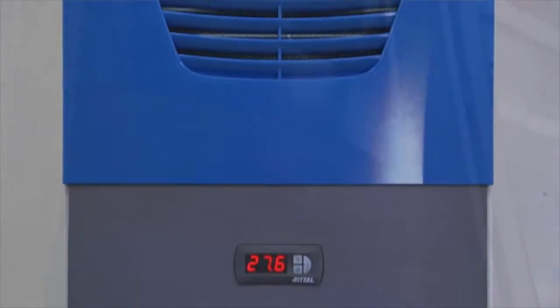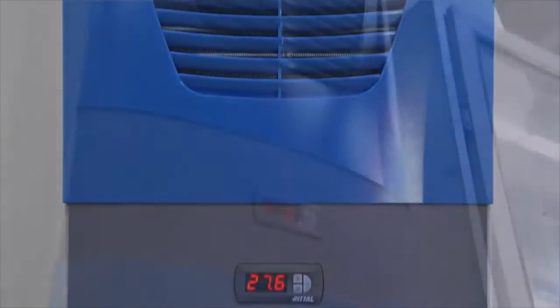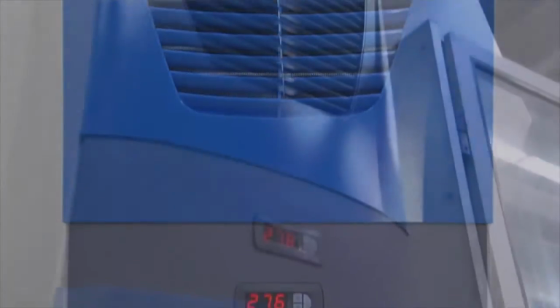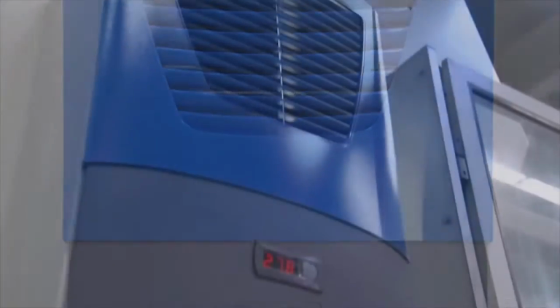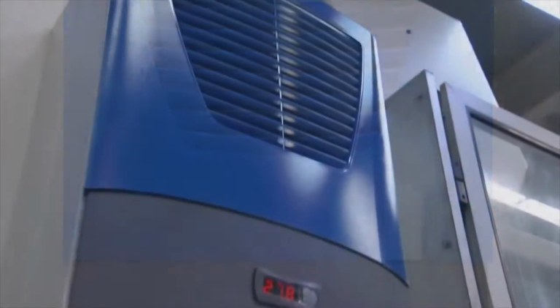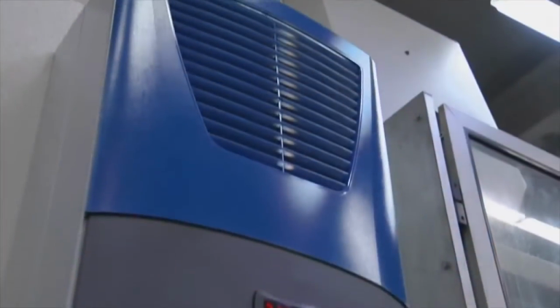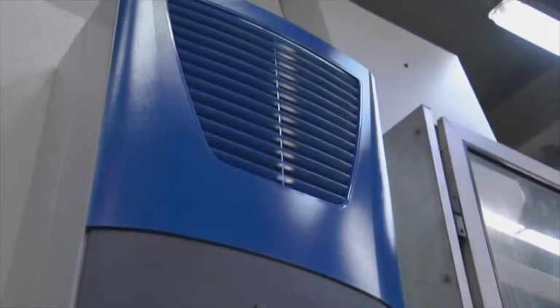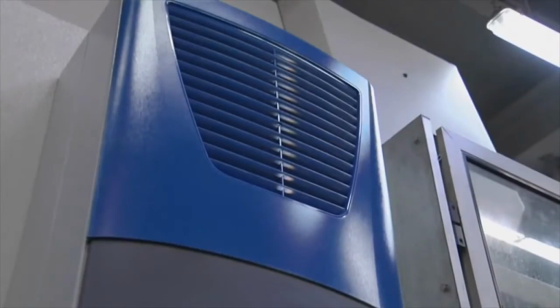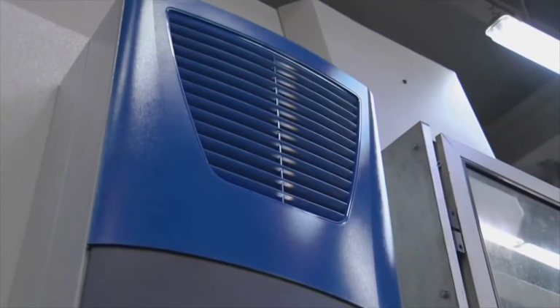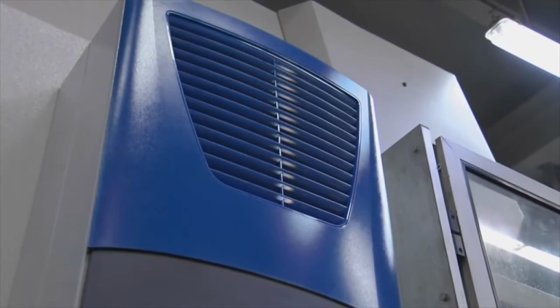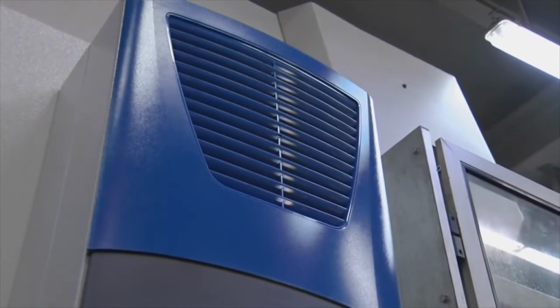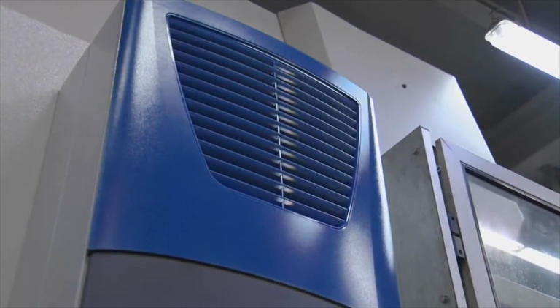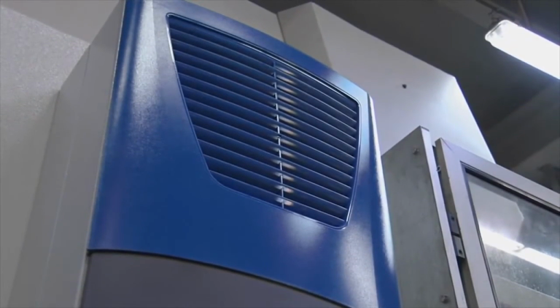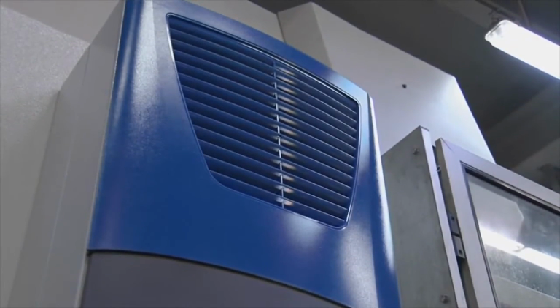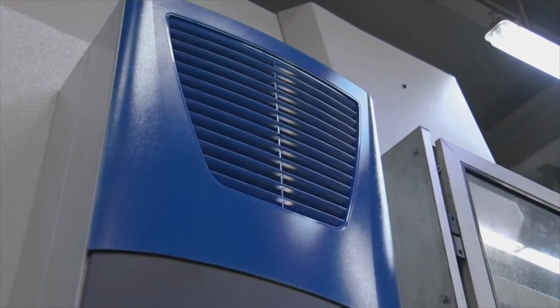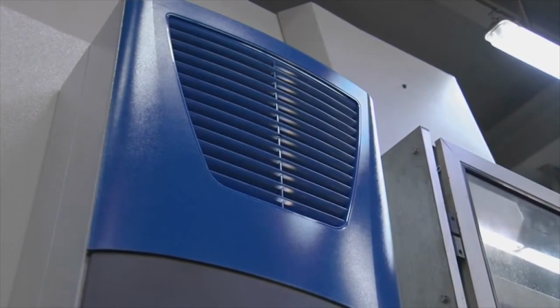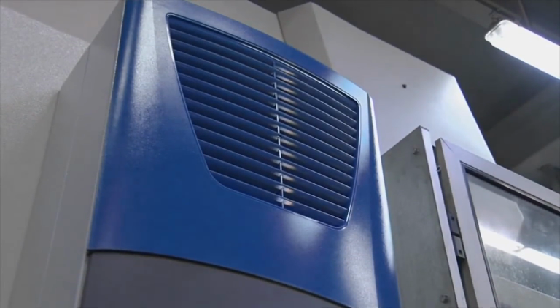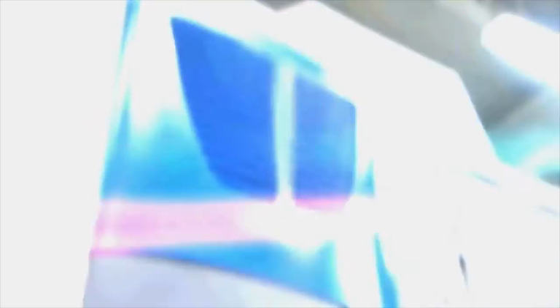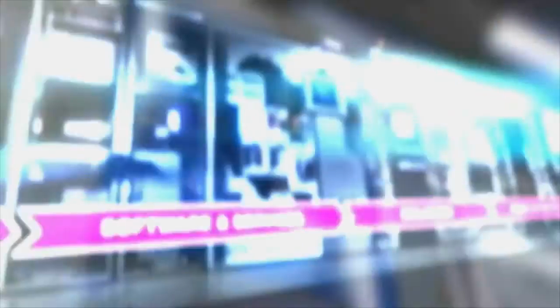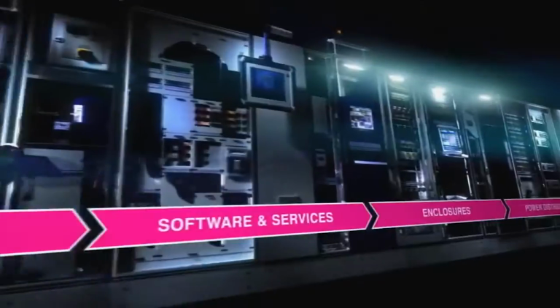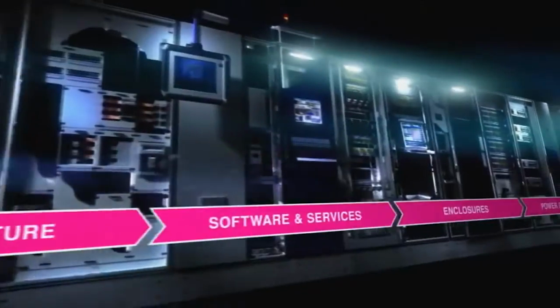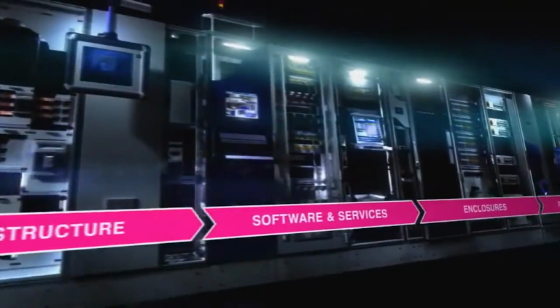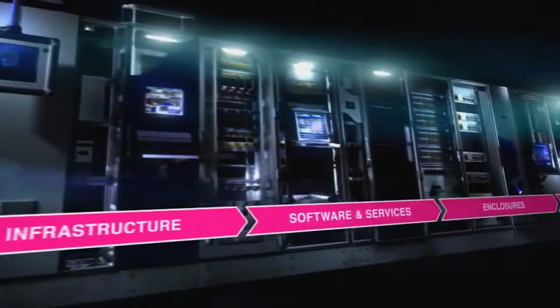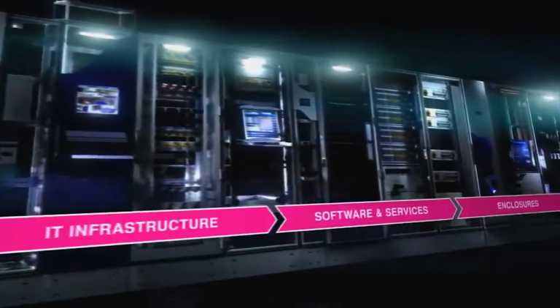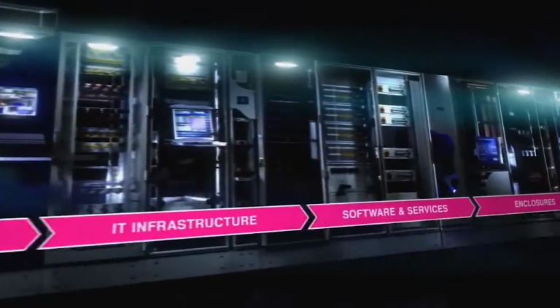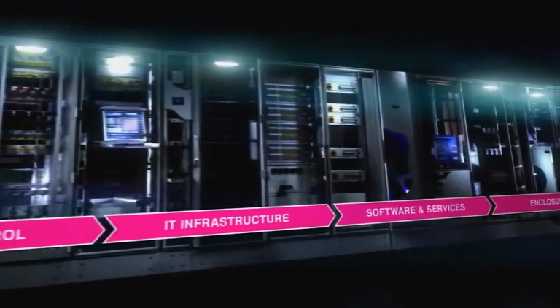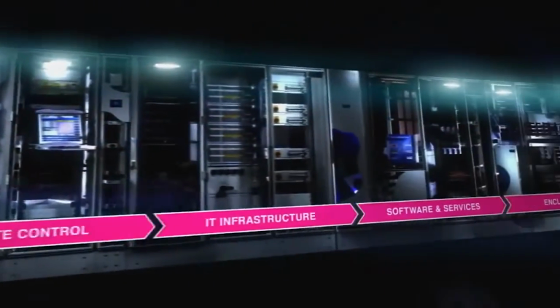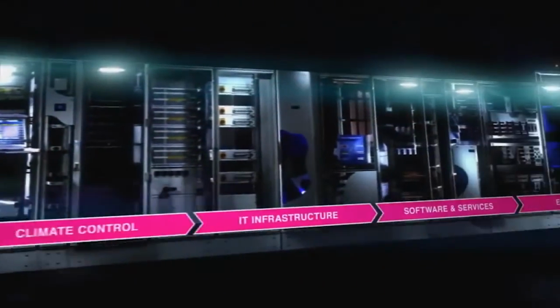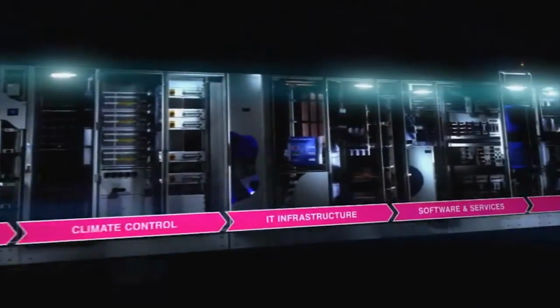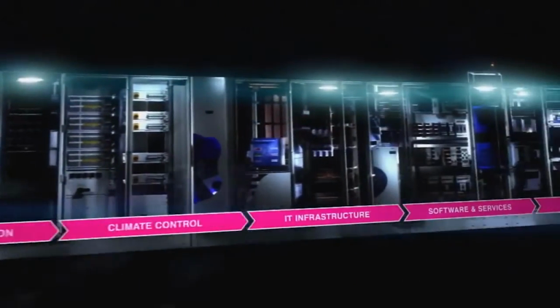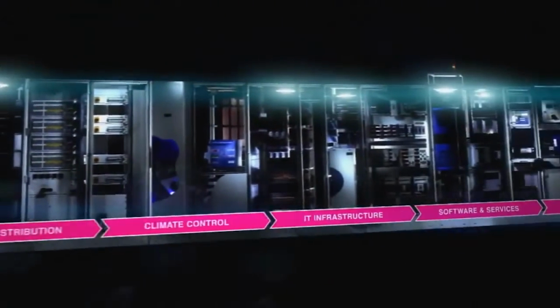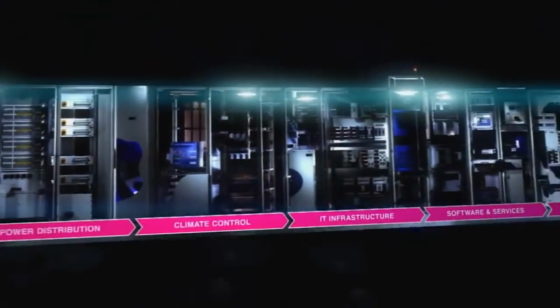Make sure that you too benefit from climate control expertise from Rittal.